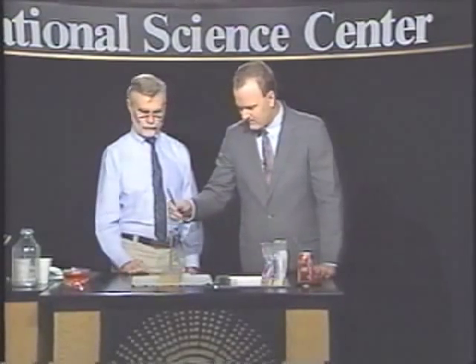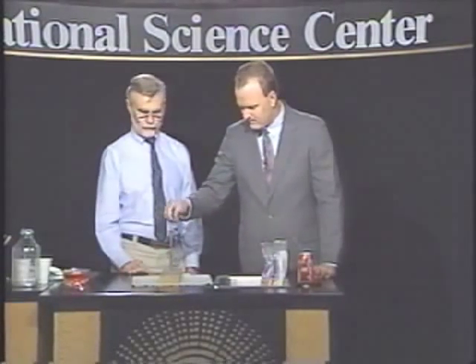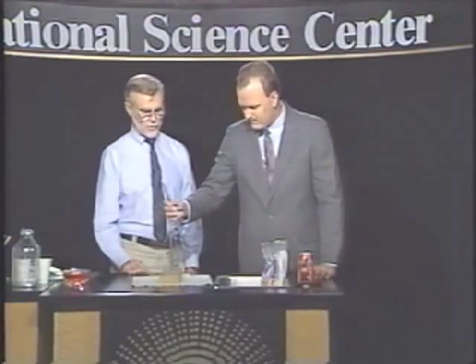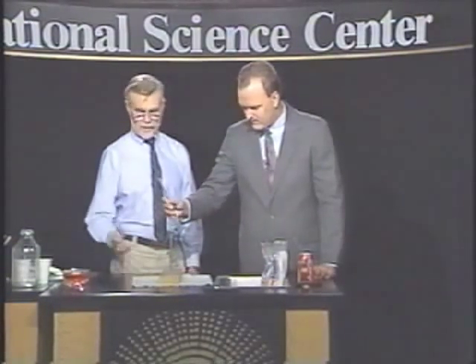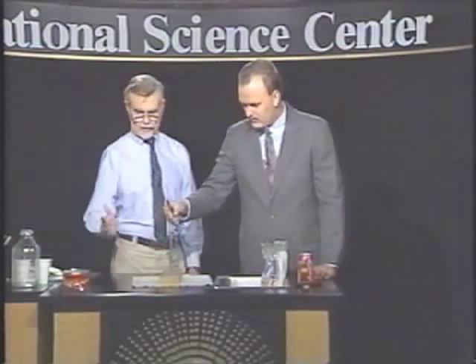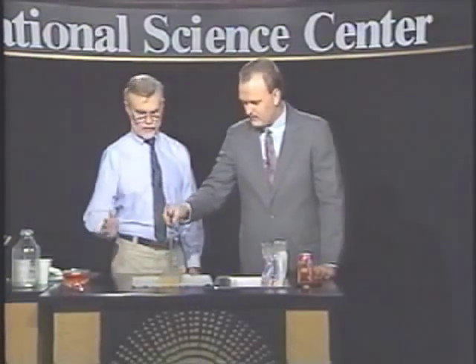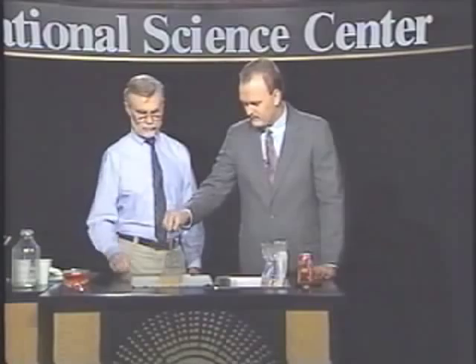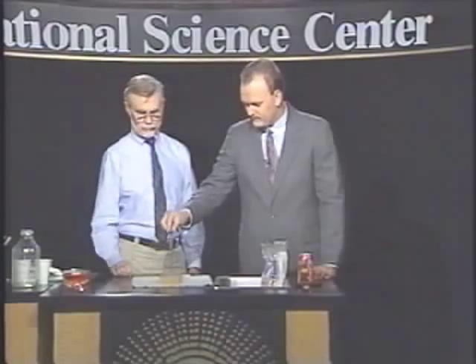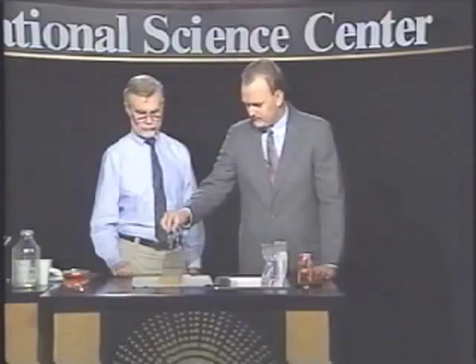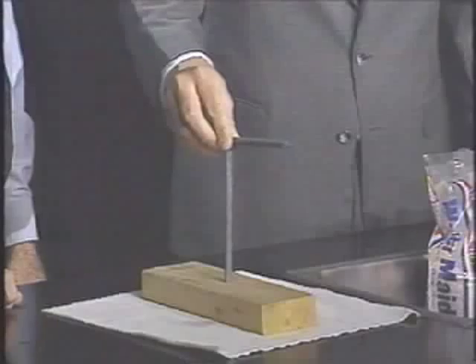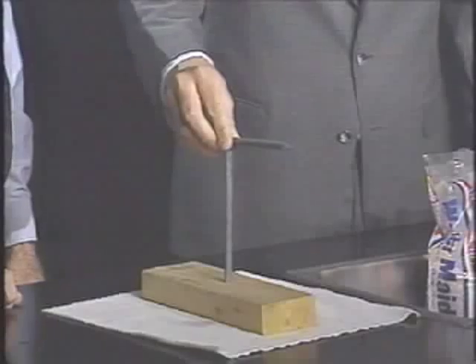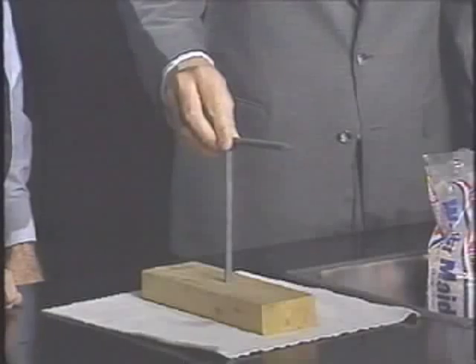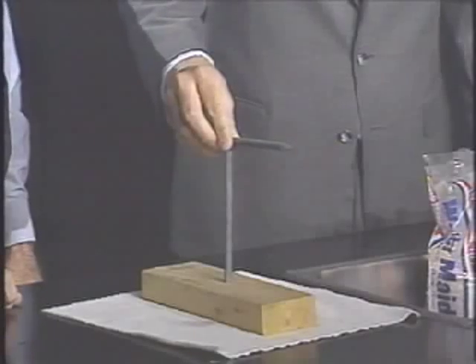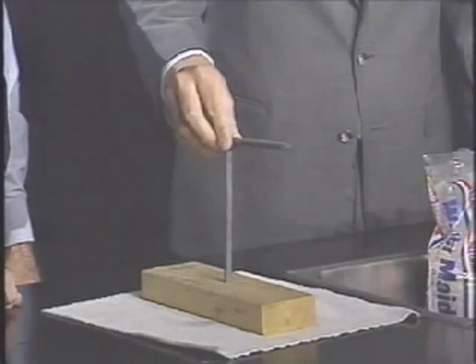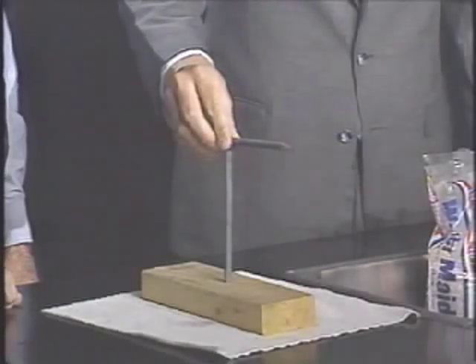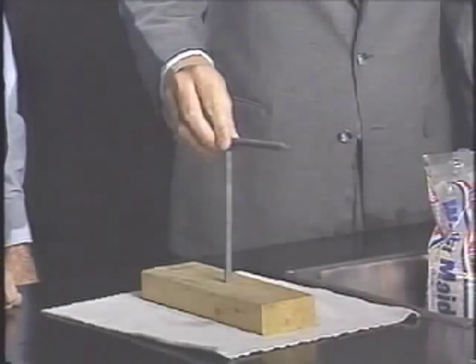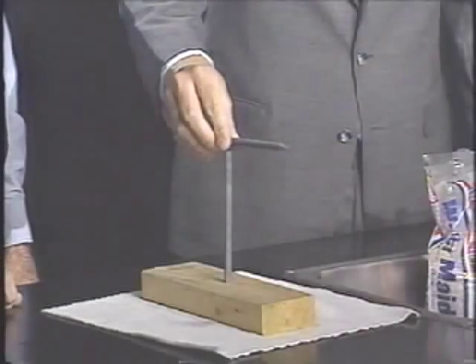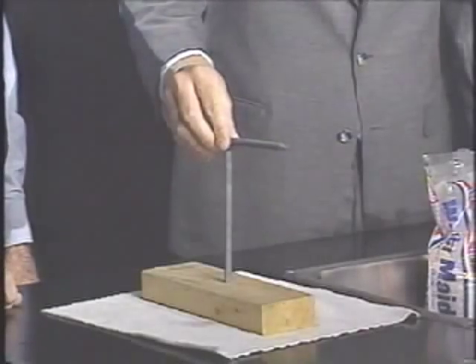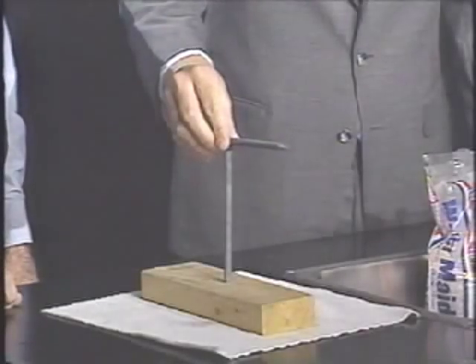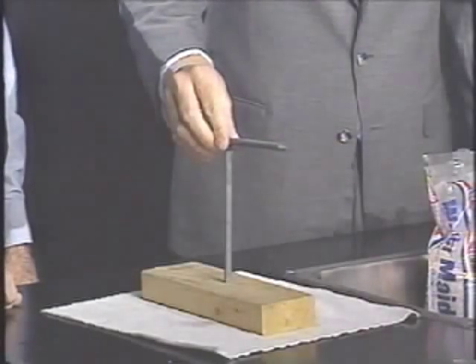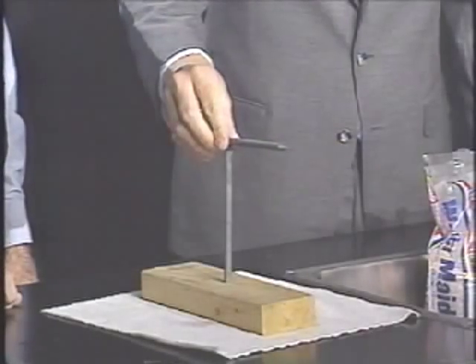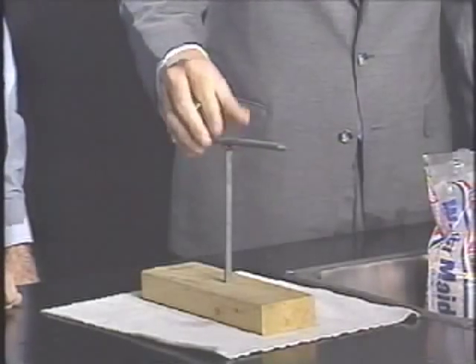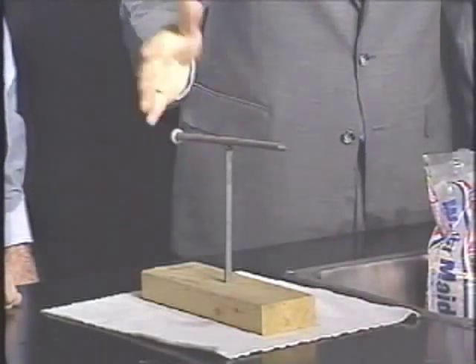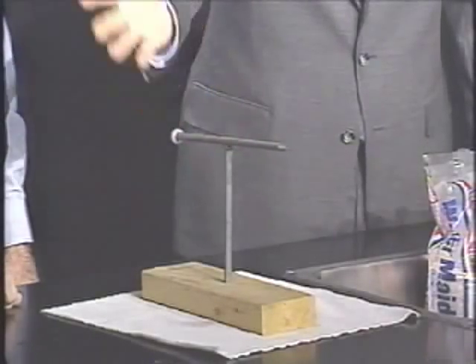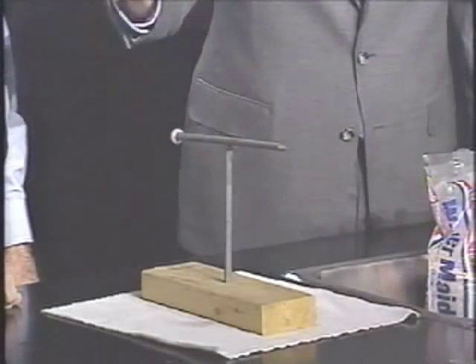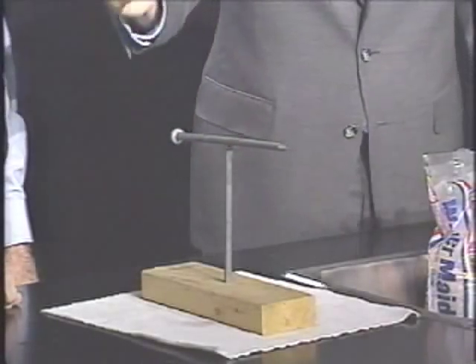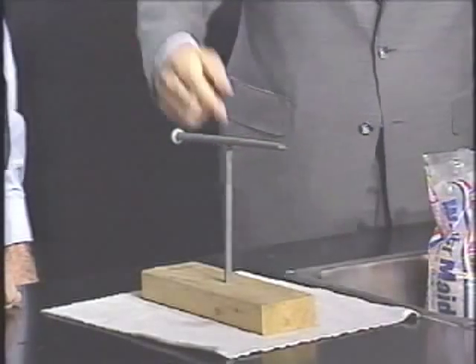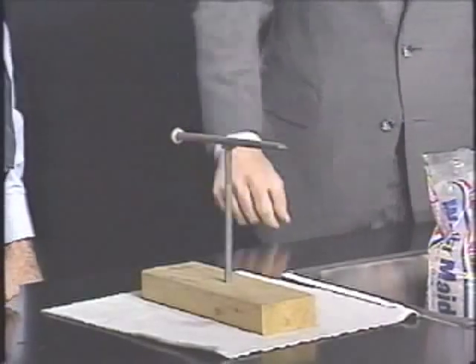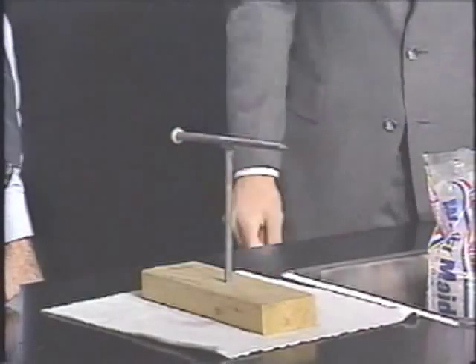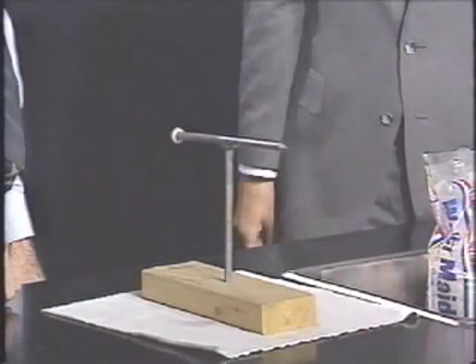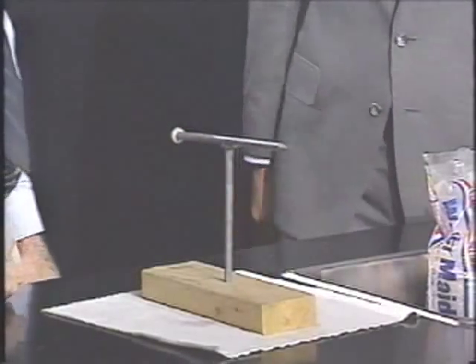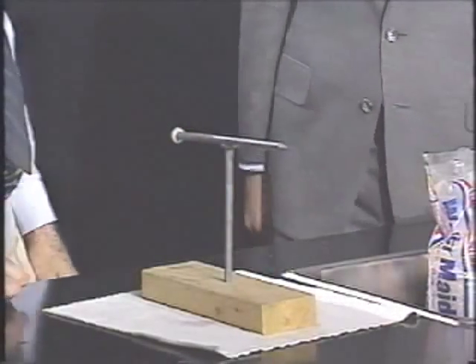Just balance it. That's very good. That took quite a bit of manual dexterity.